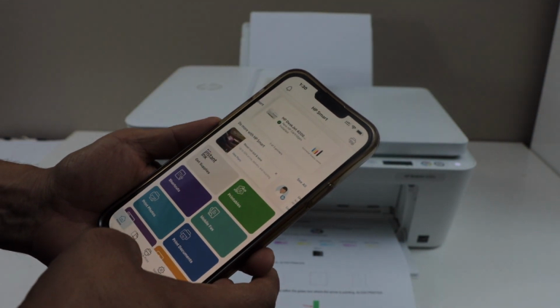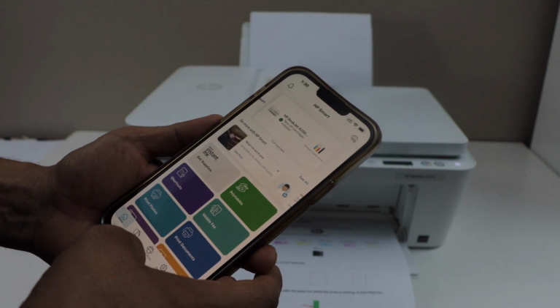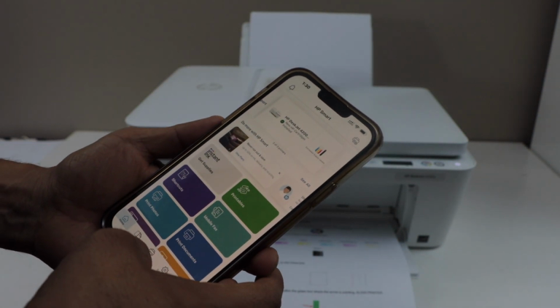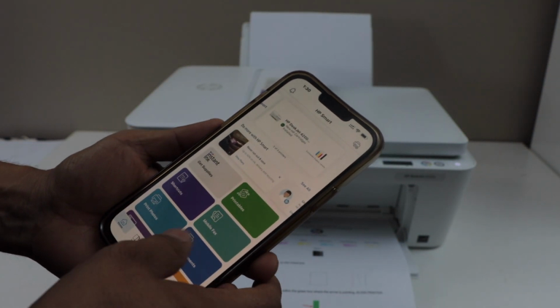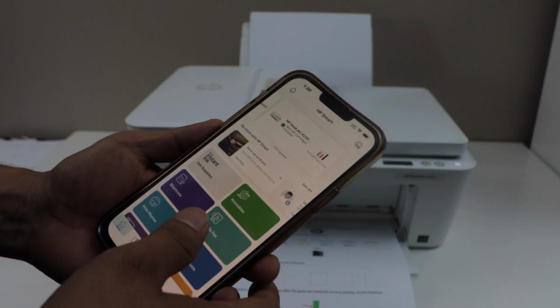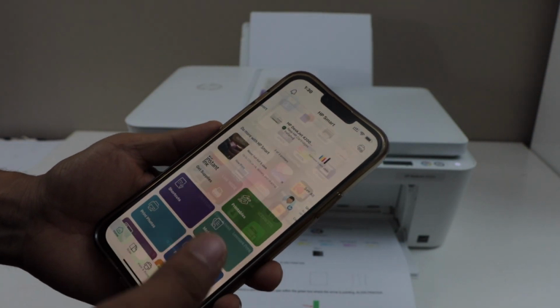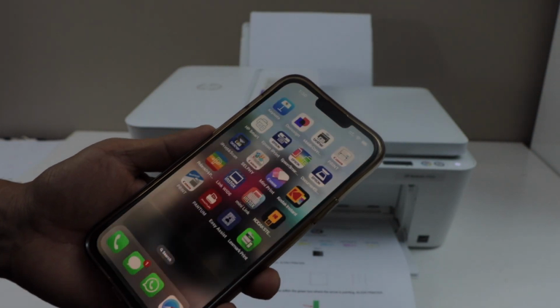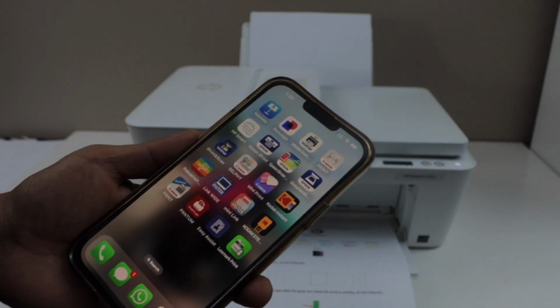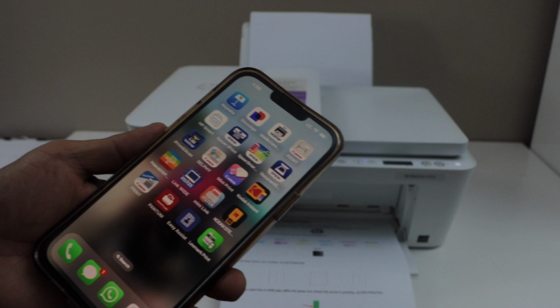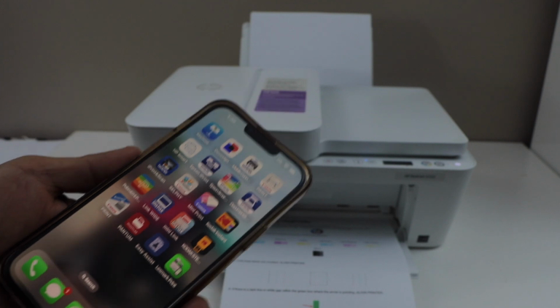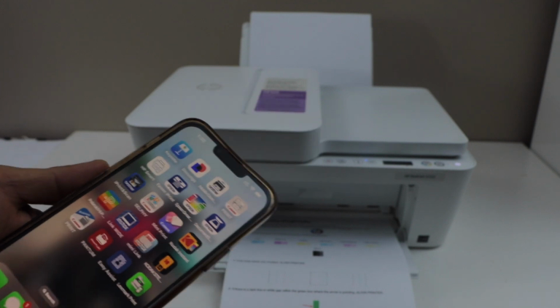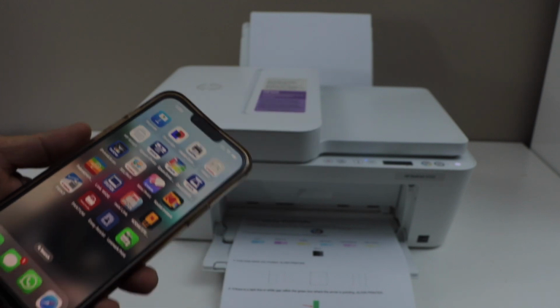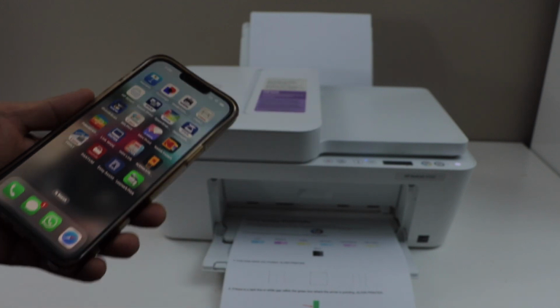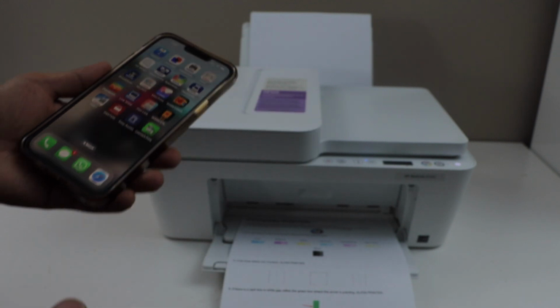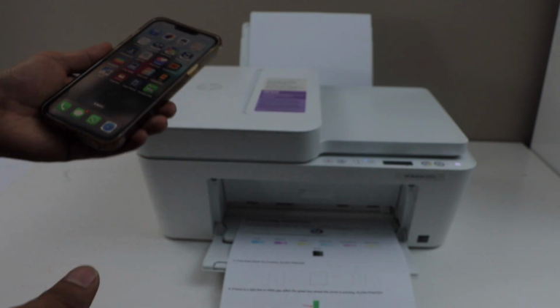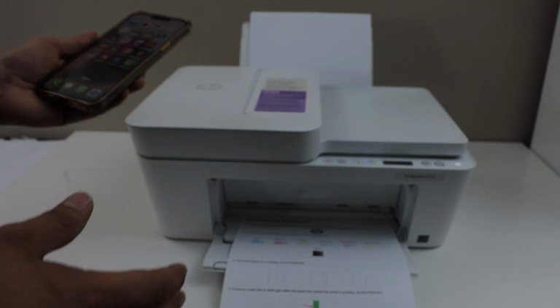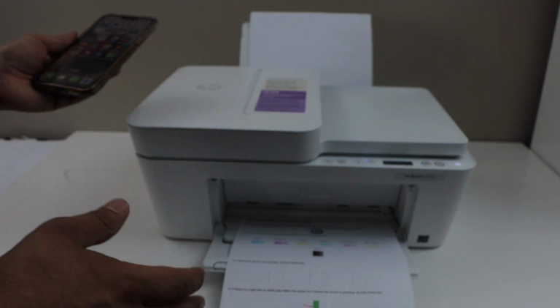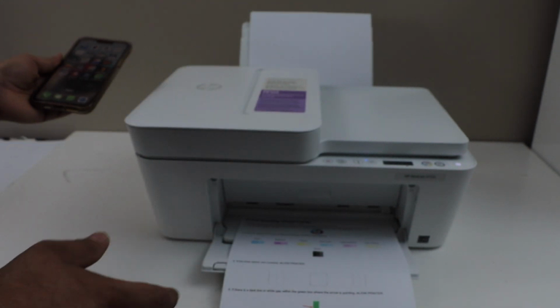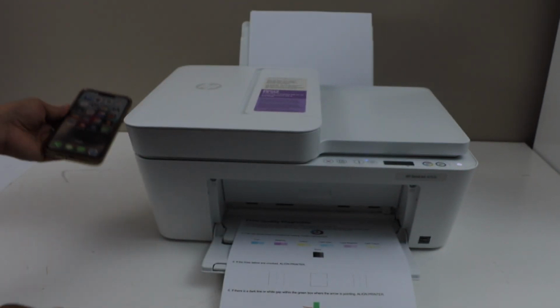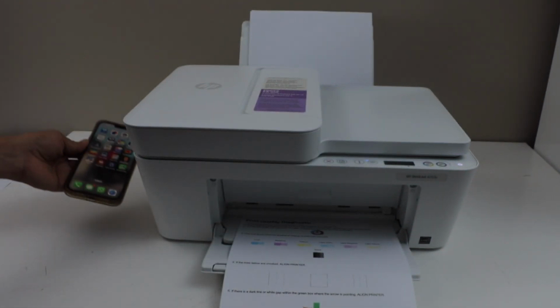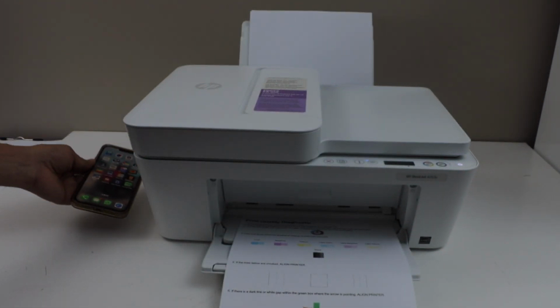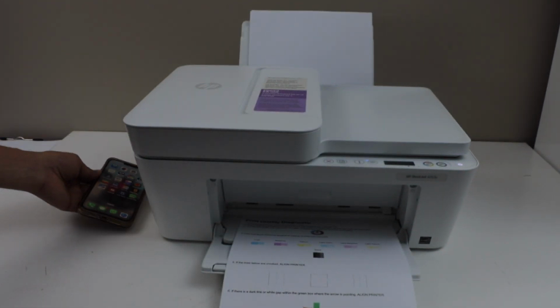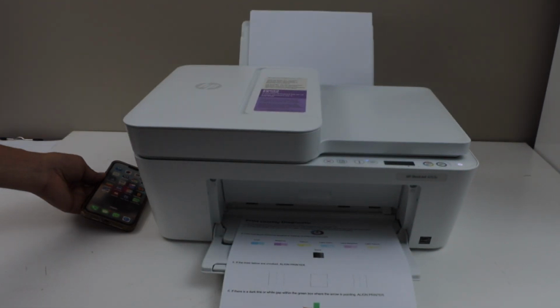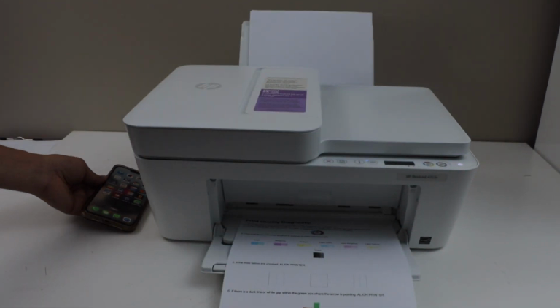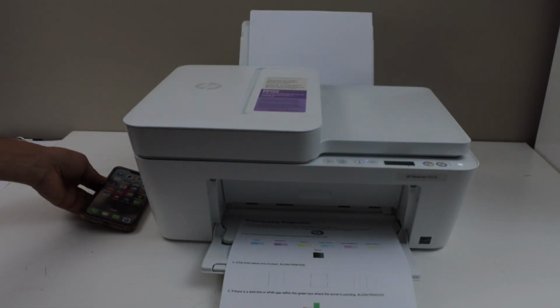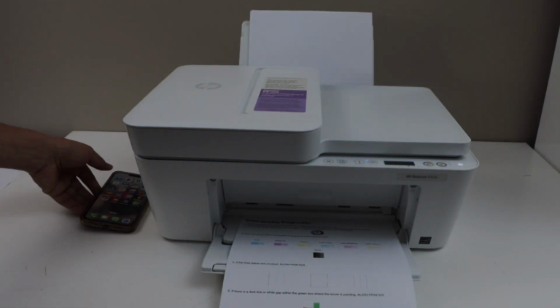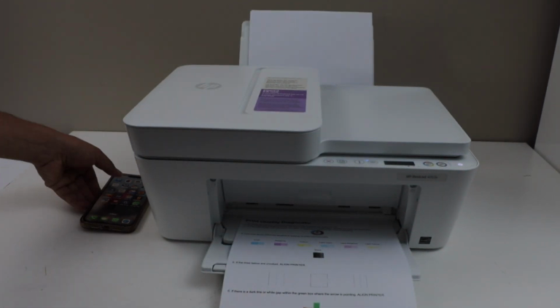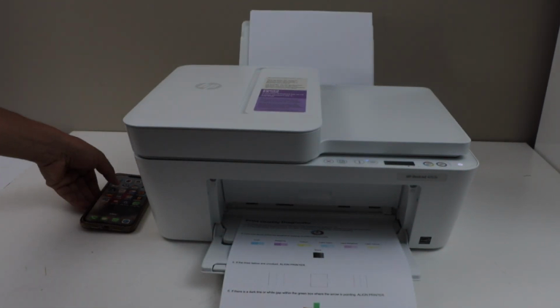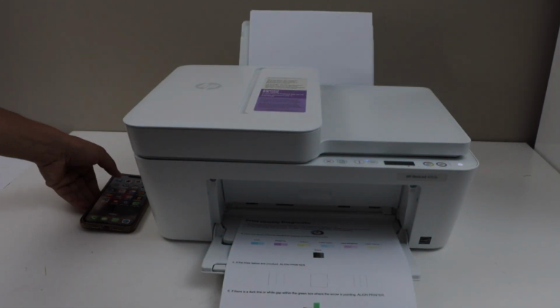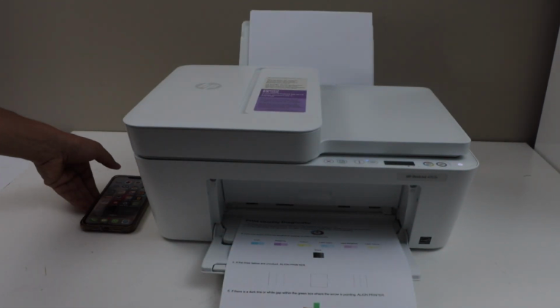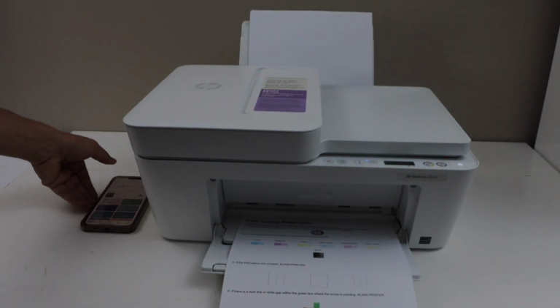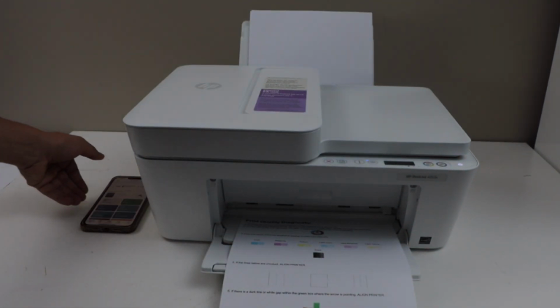So this way we can do the automatic printhead cleaning of this printer. Thanks for watching.